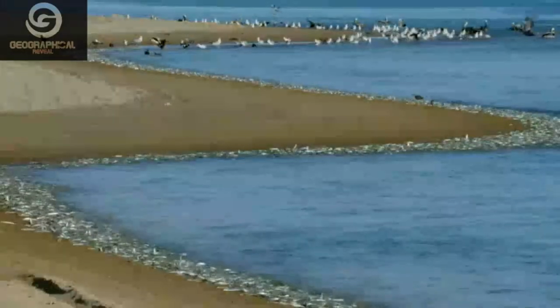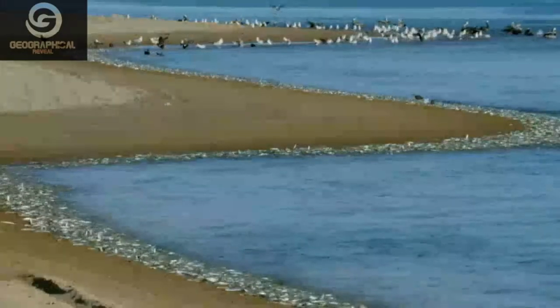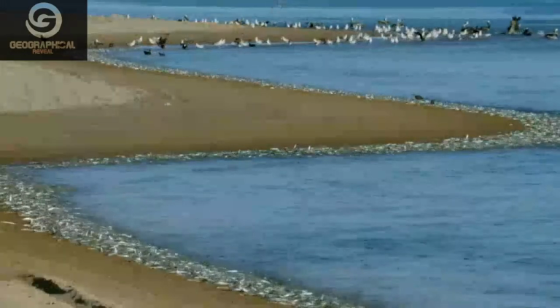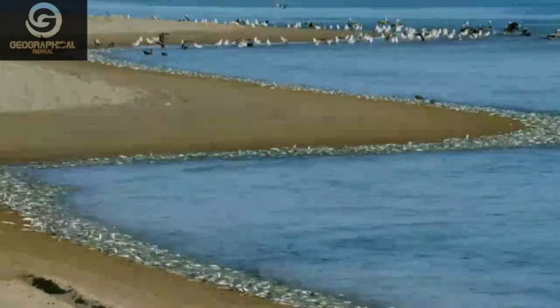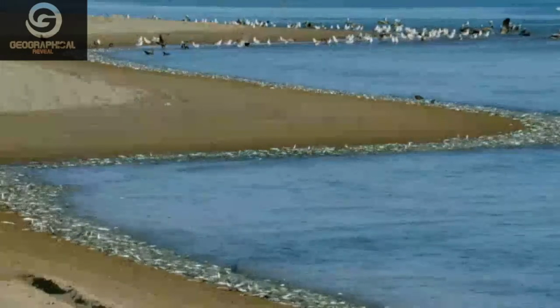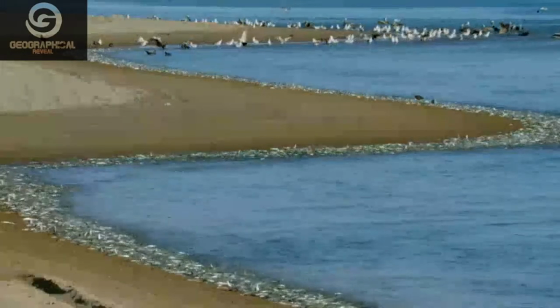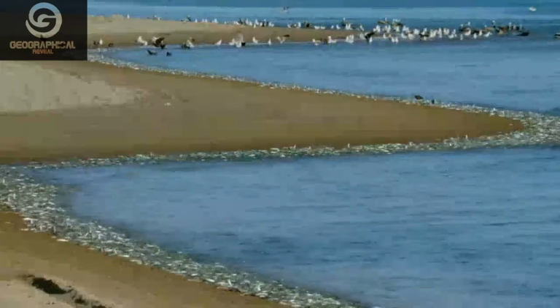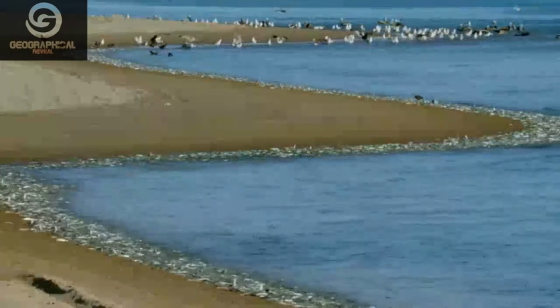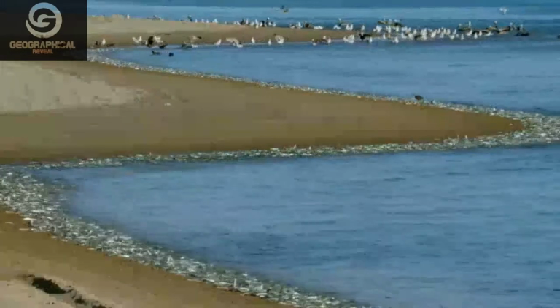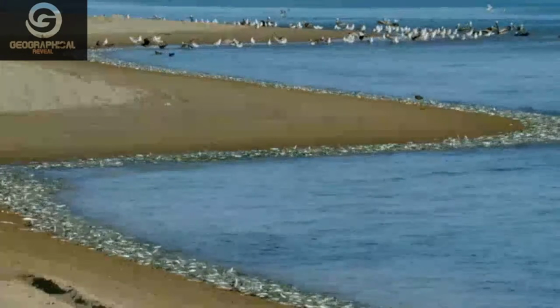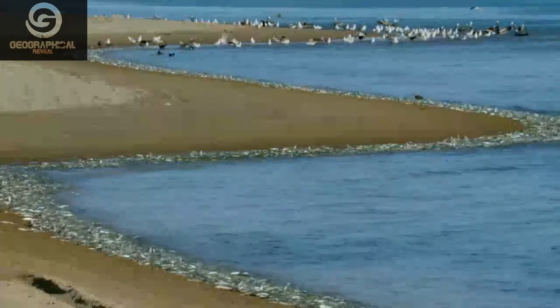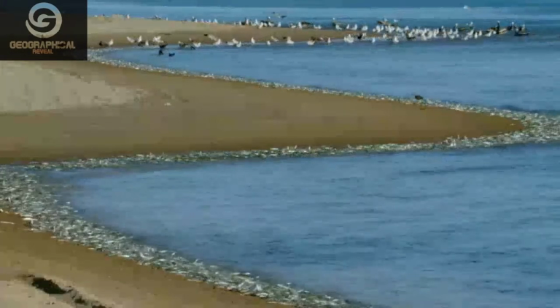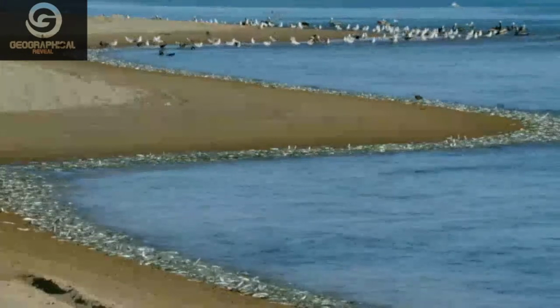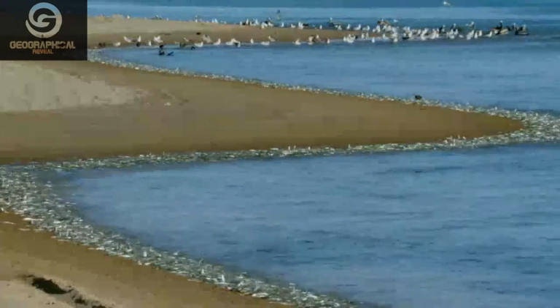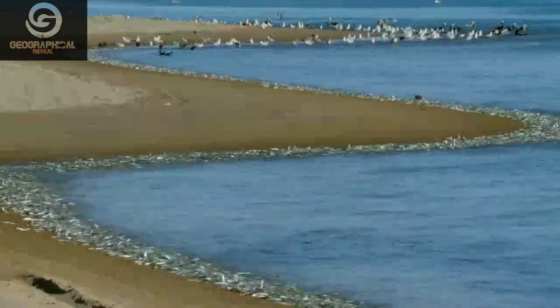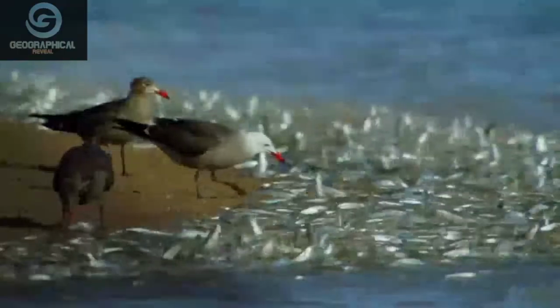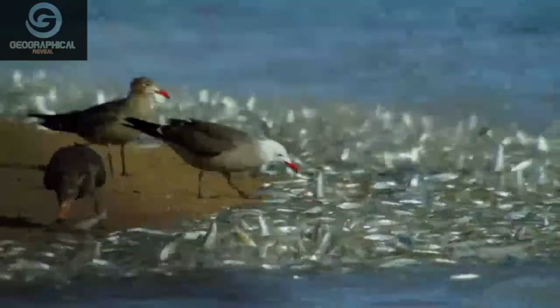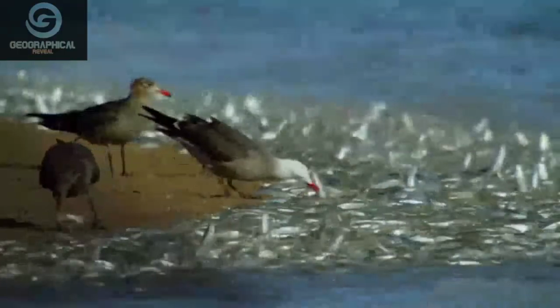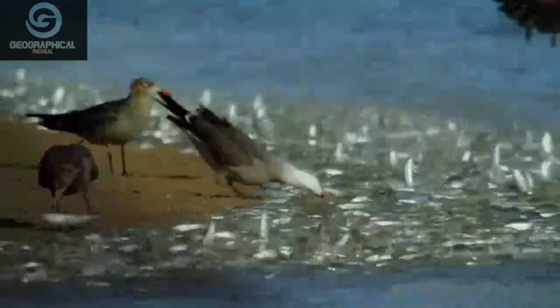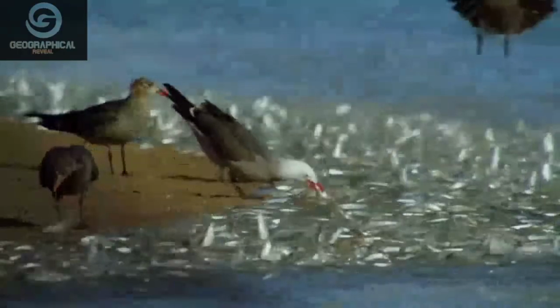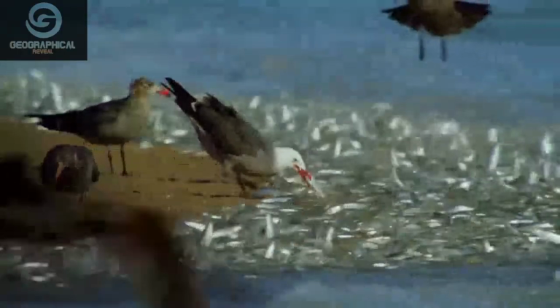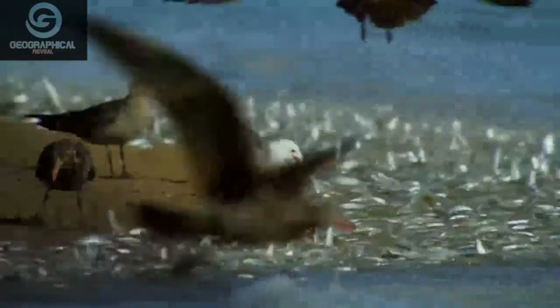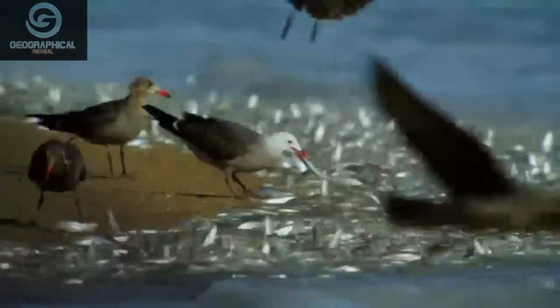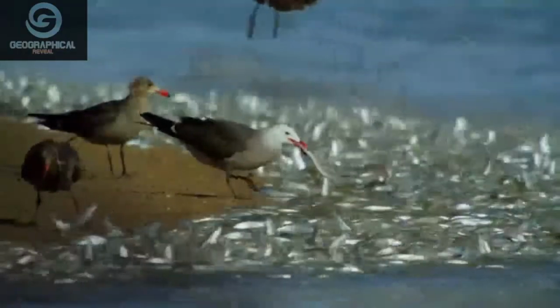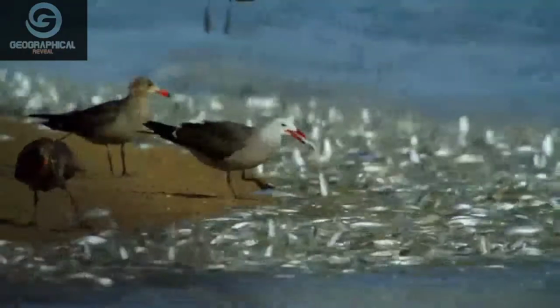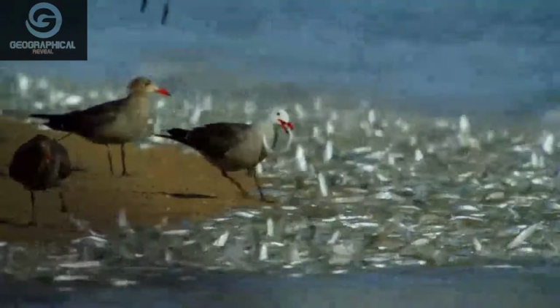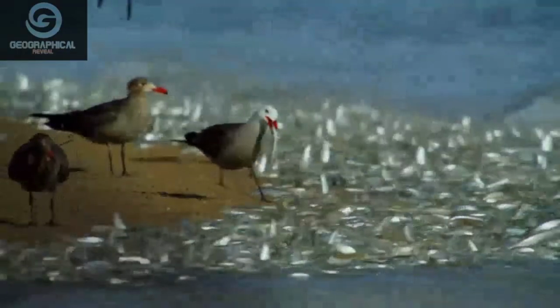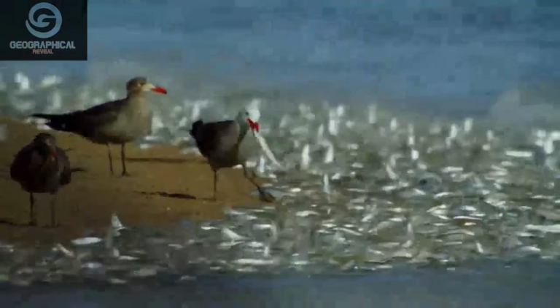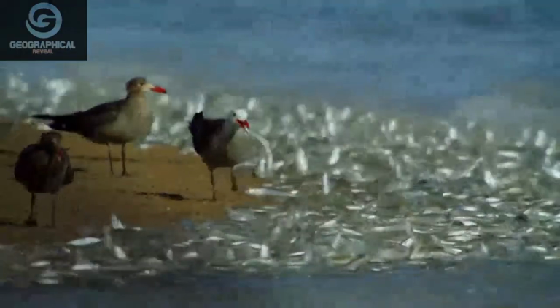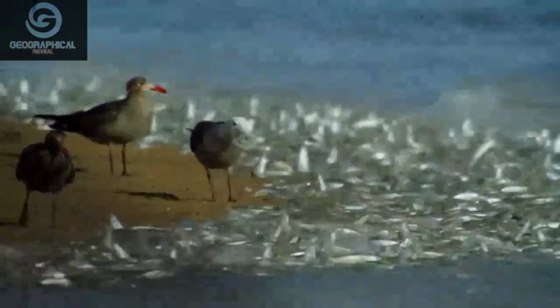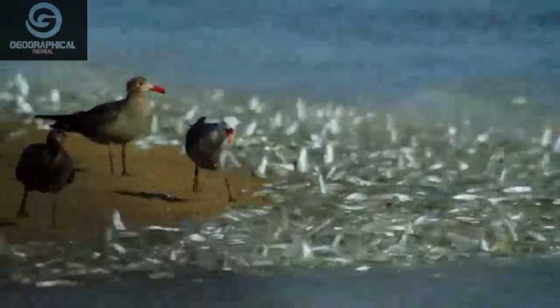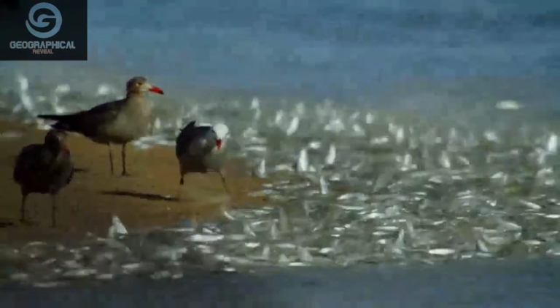Although these fish out of water might seem vulnerable, the mass of flickering bodies confuses predators.